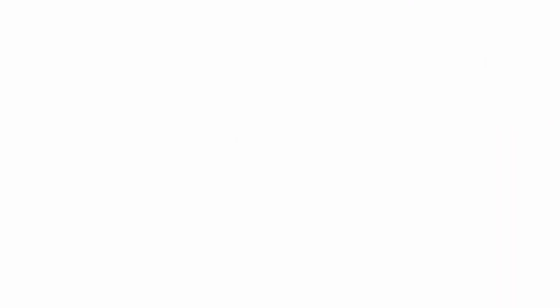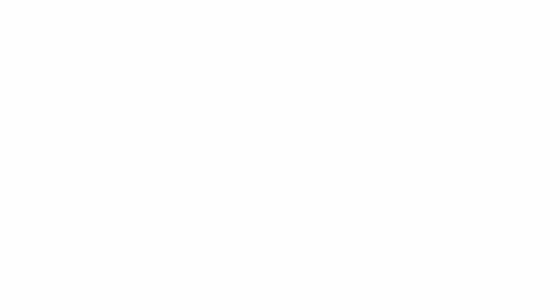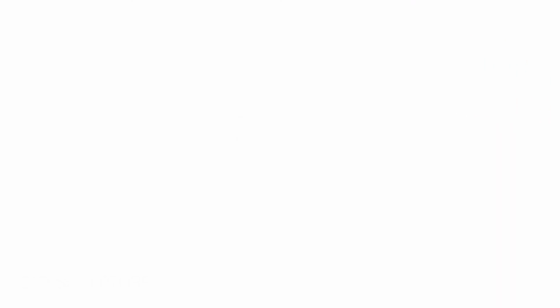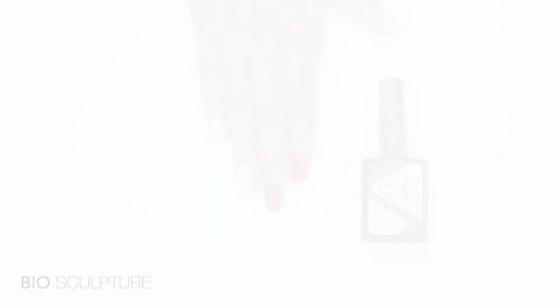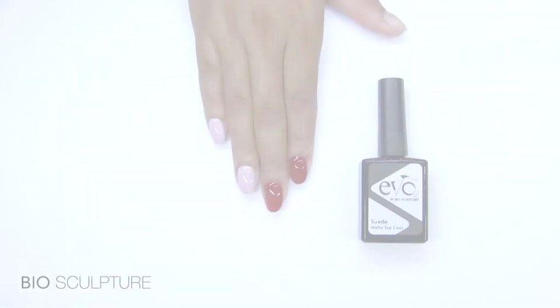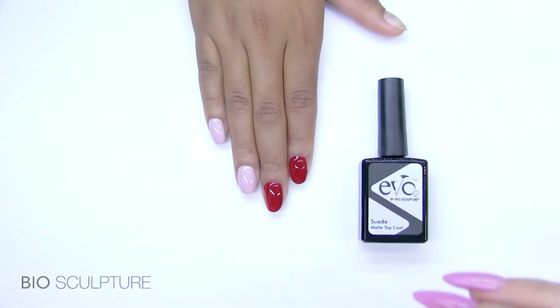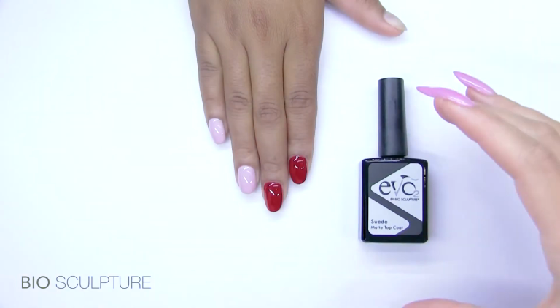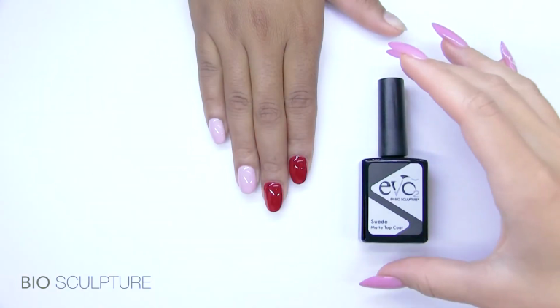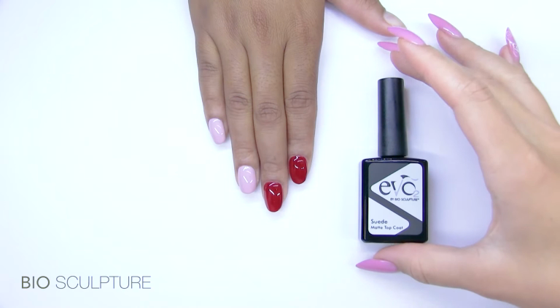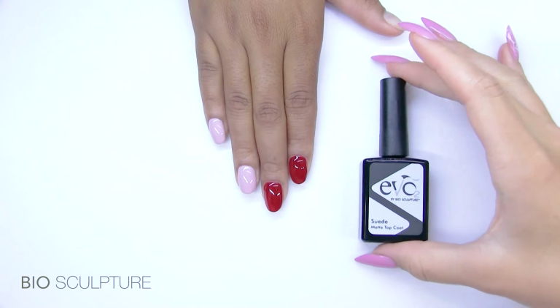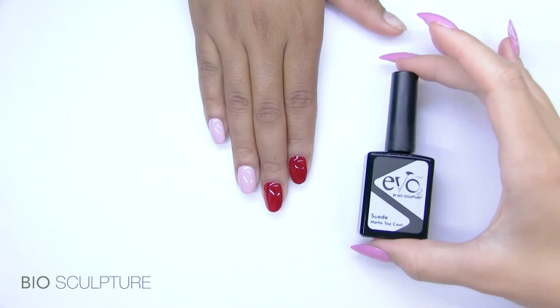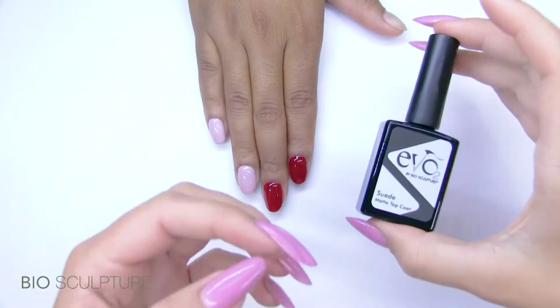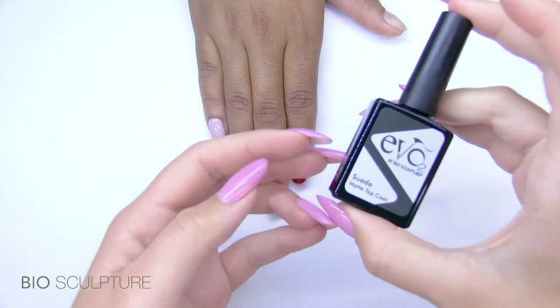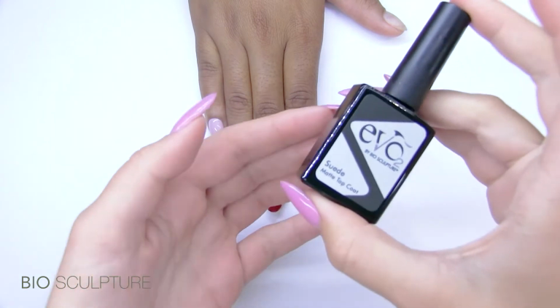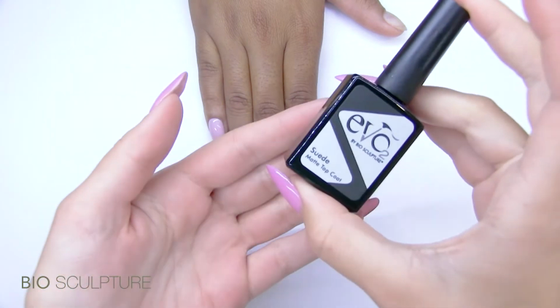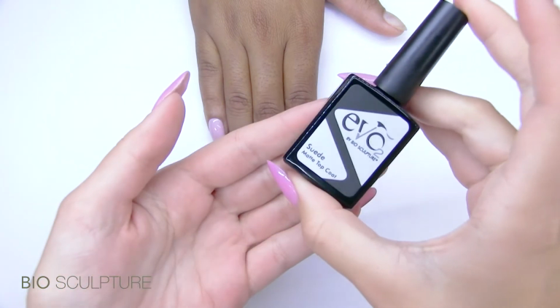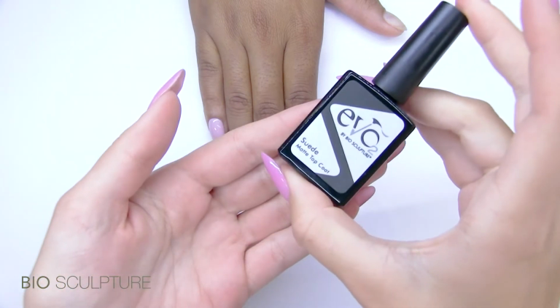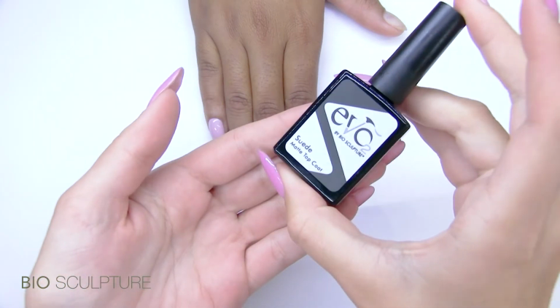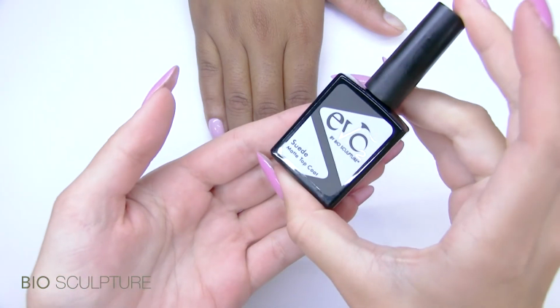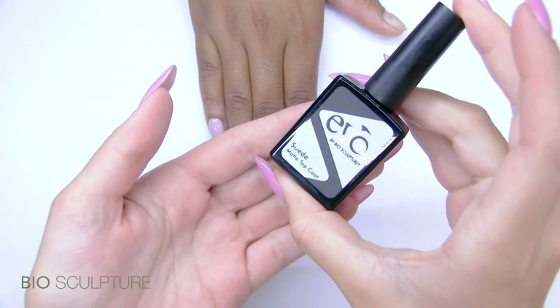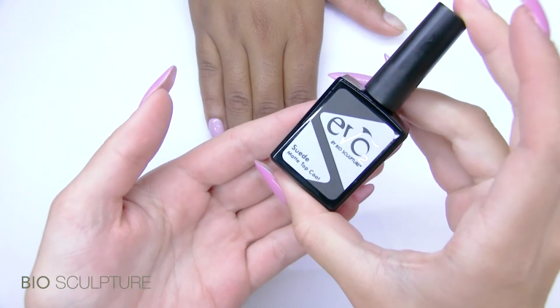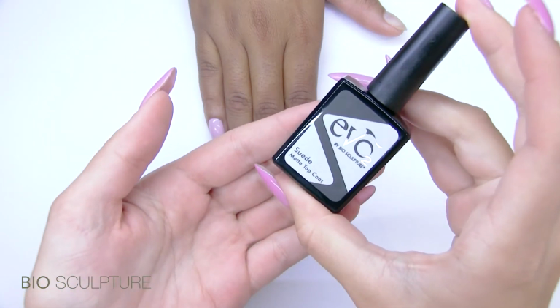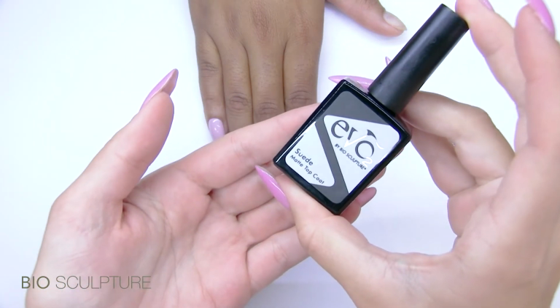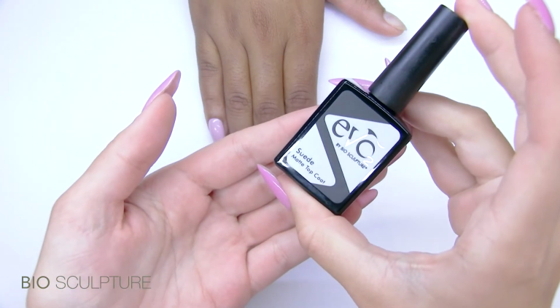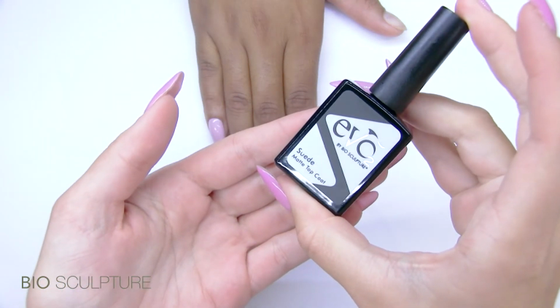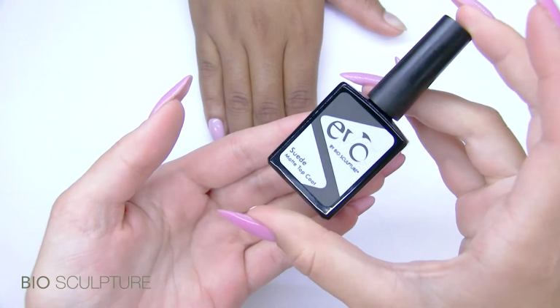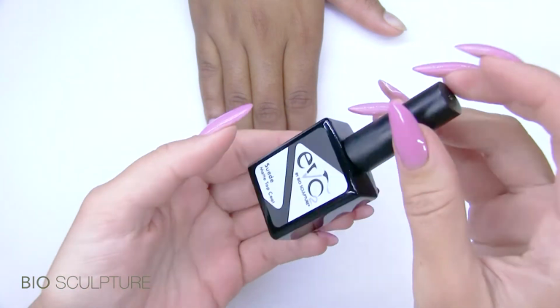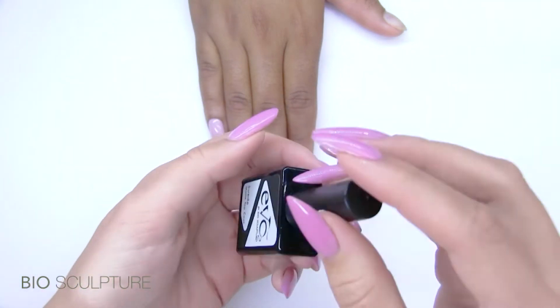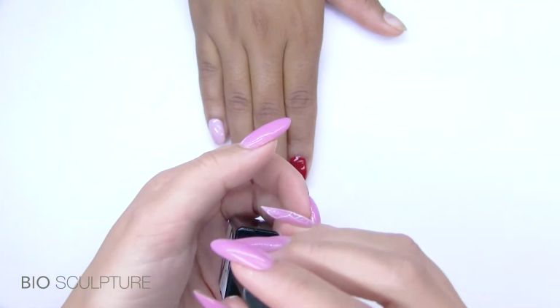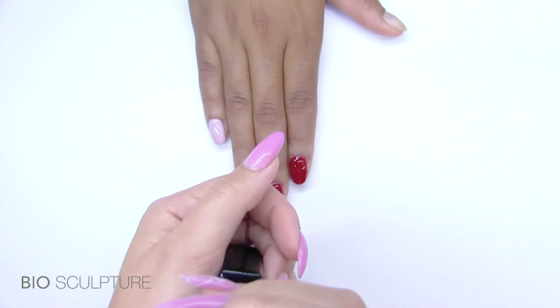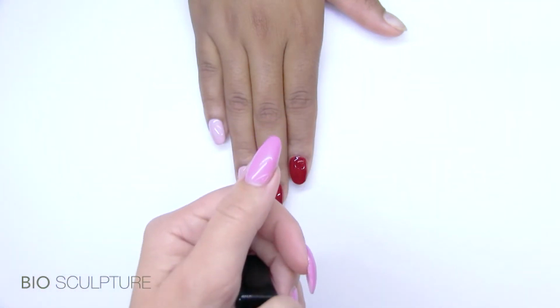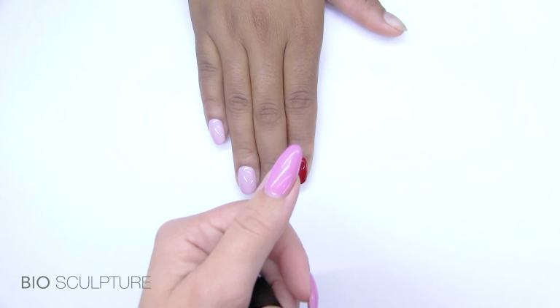Suede. Suede is Evo's matte top coat that may be used as a non-wipe product.